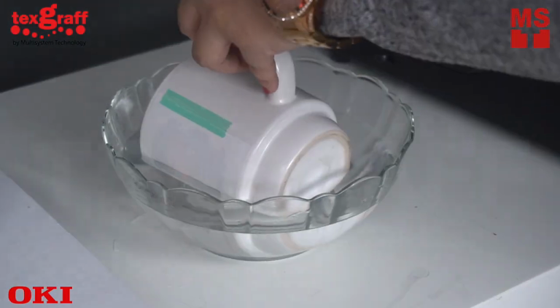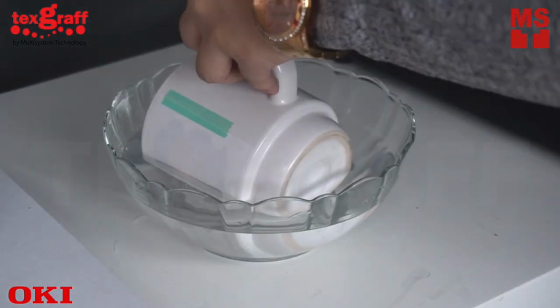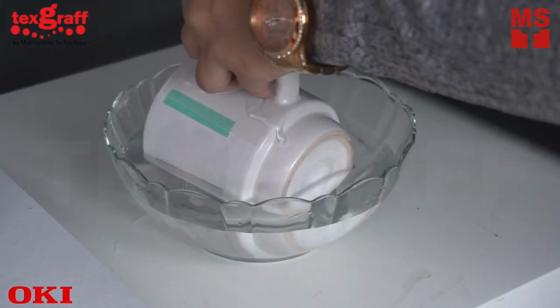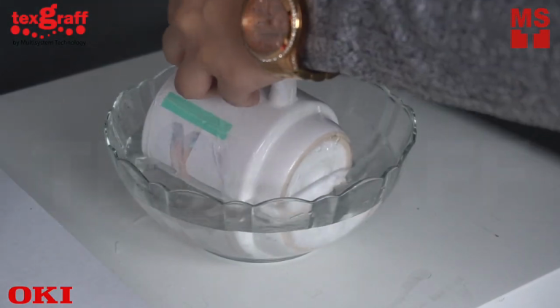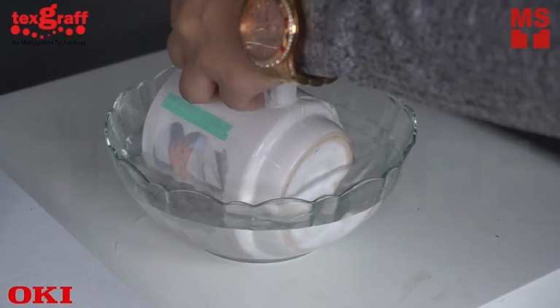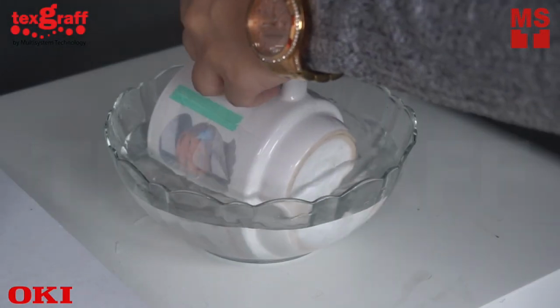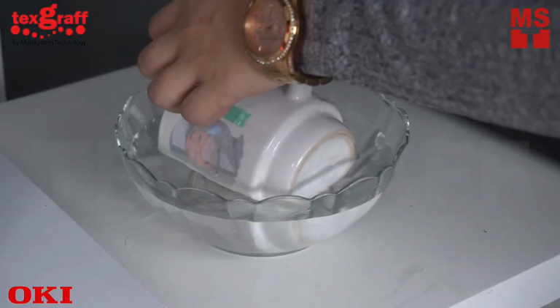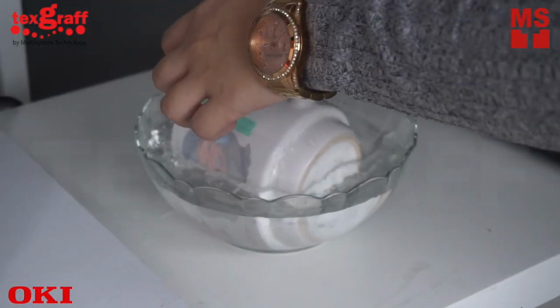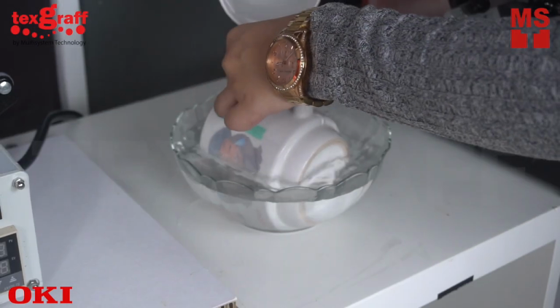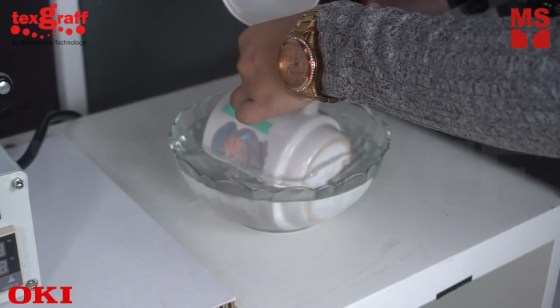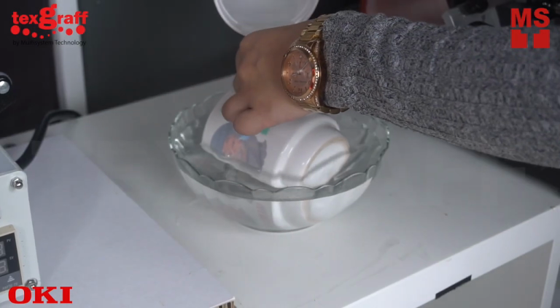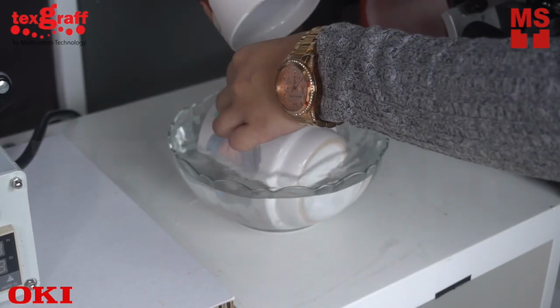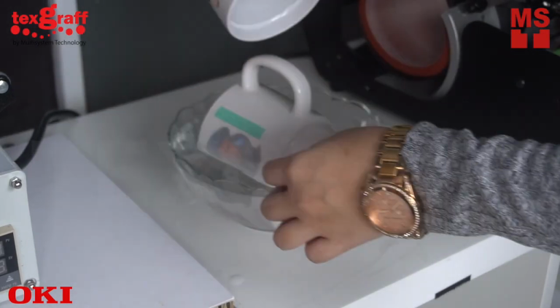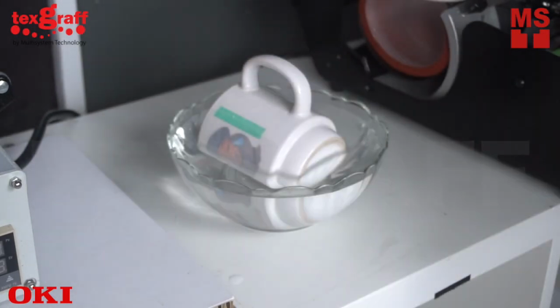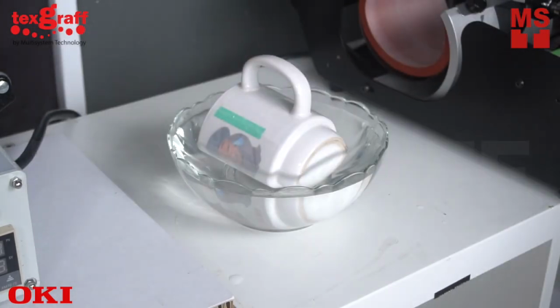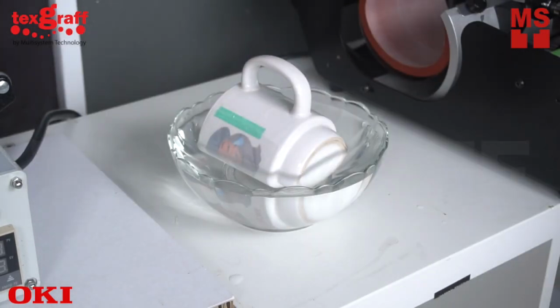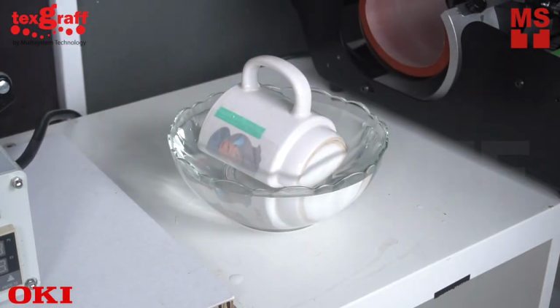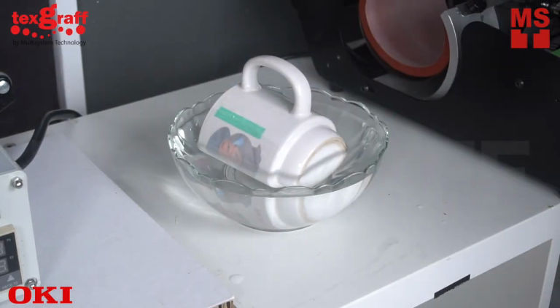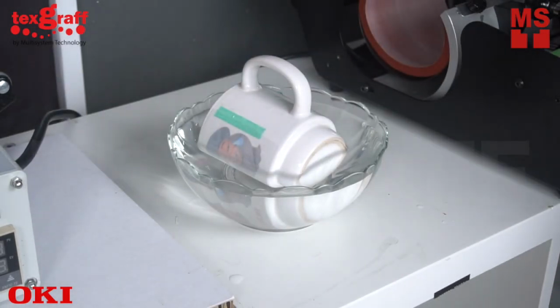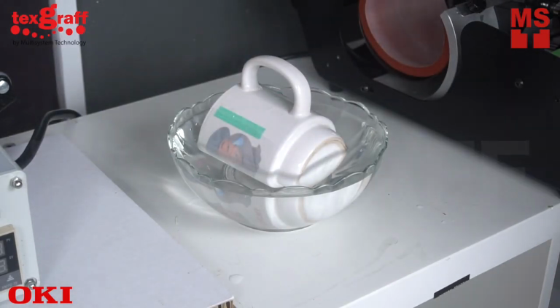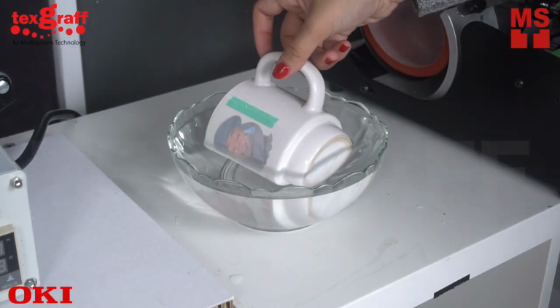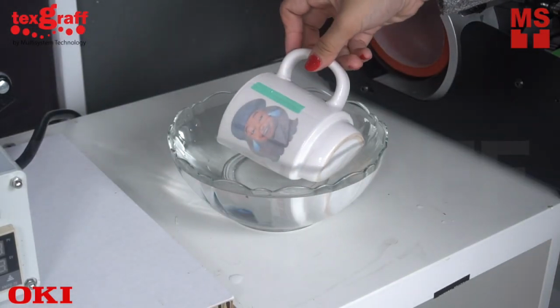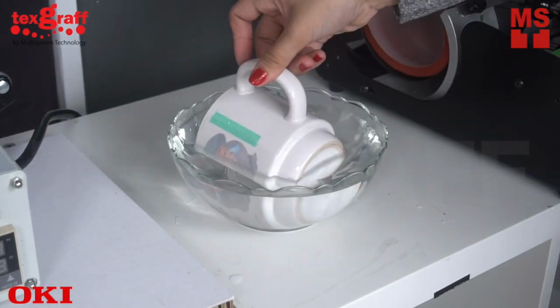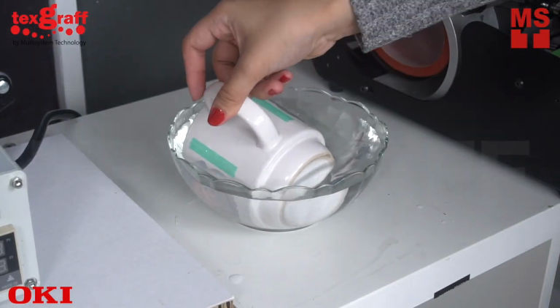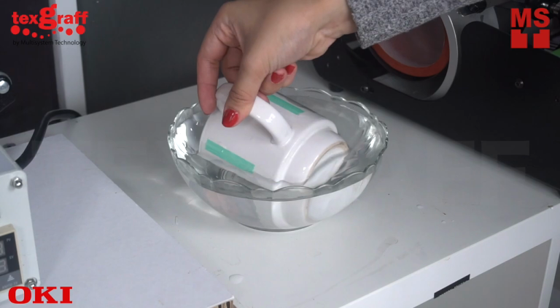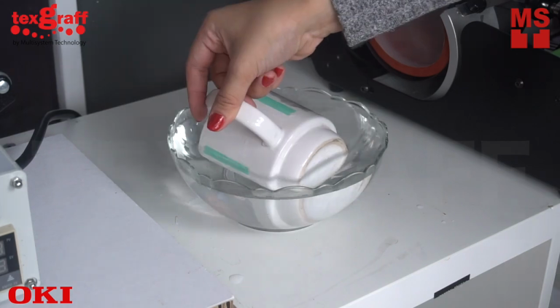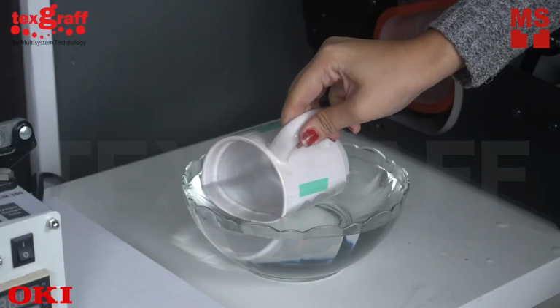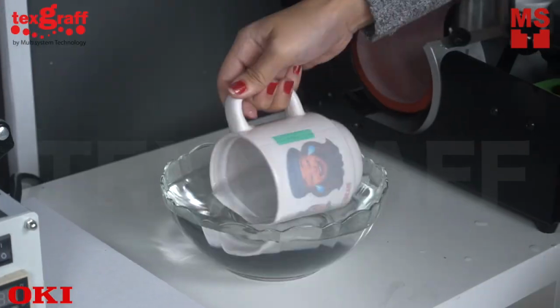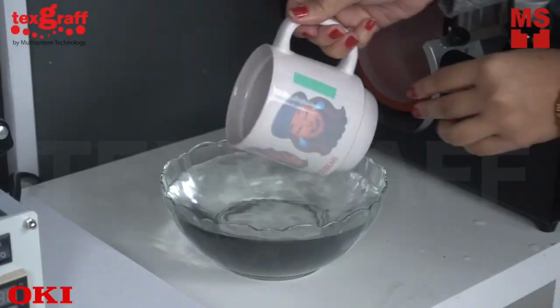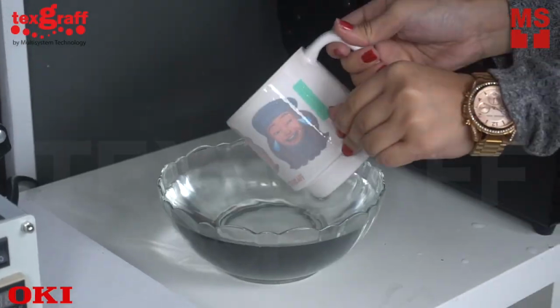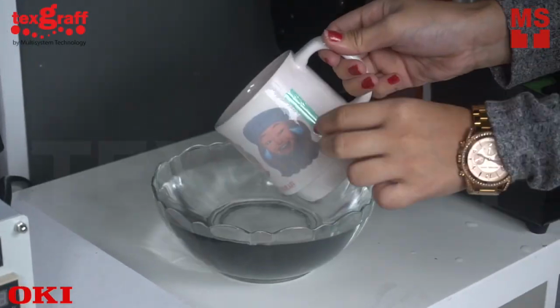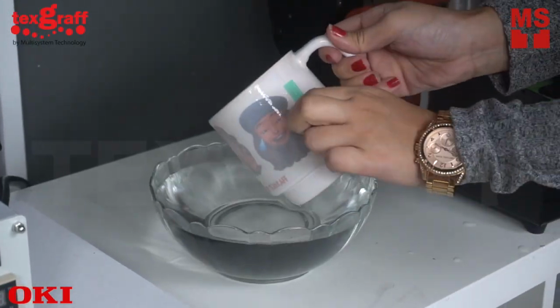Place your mug in cold water for a few minutes. And you're done!